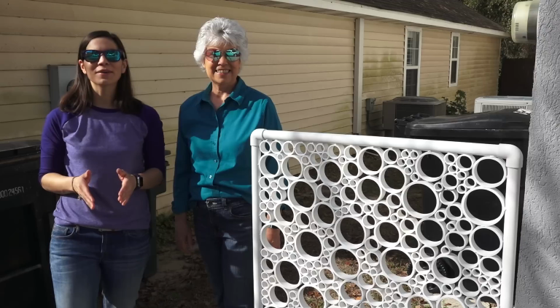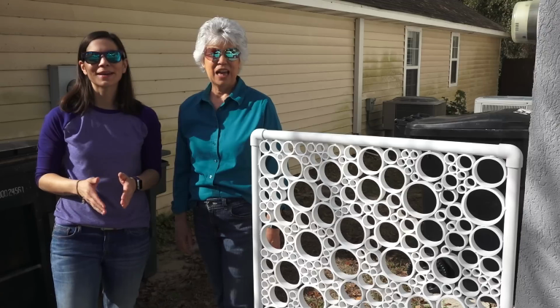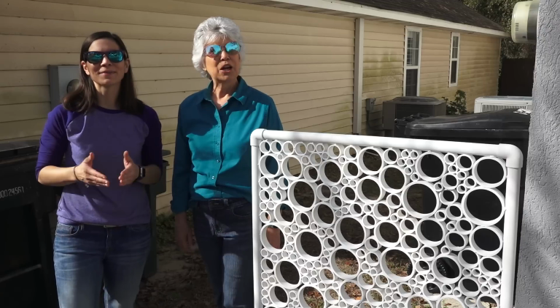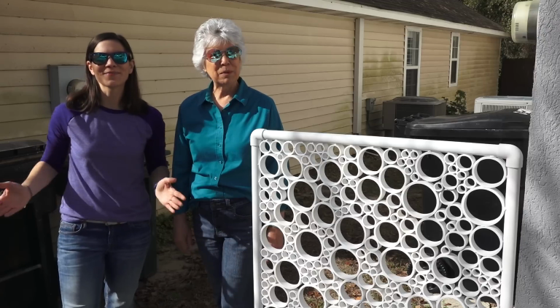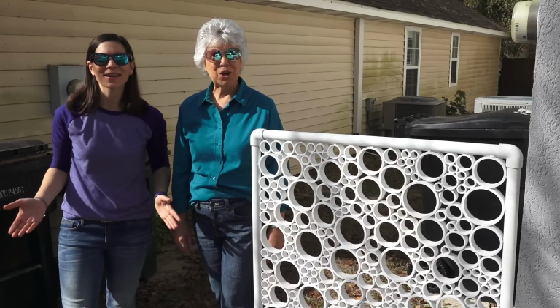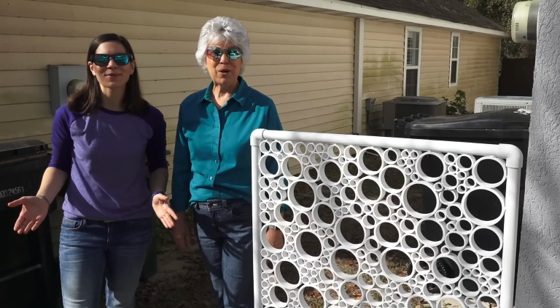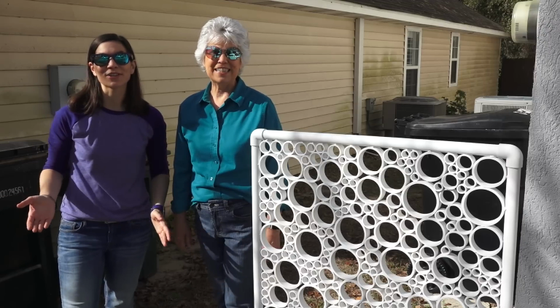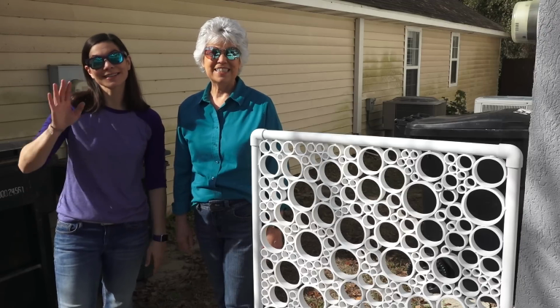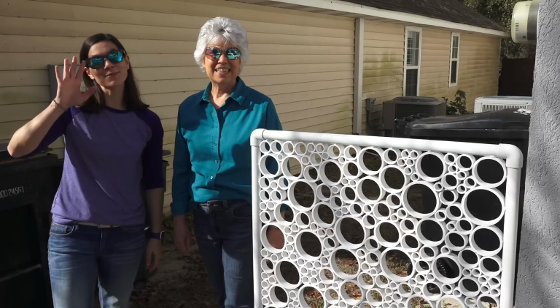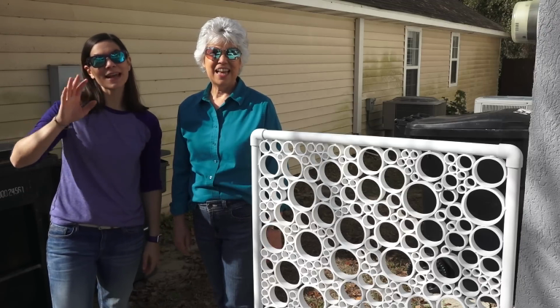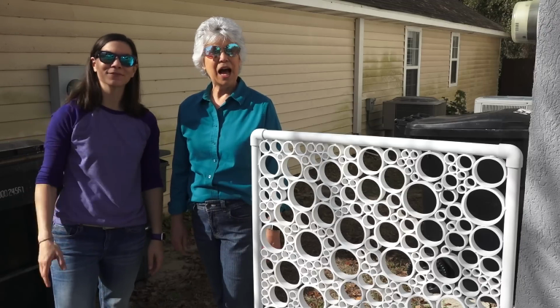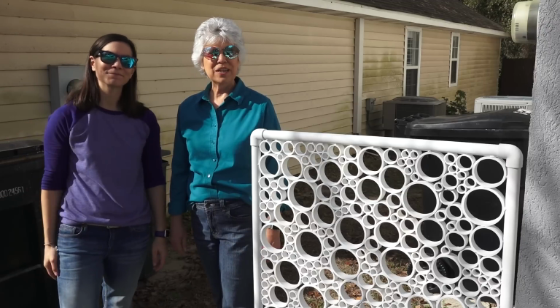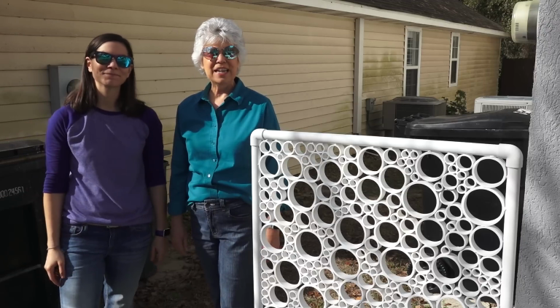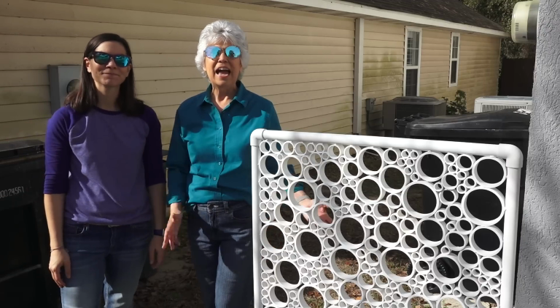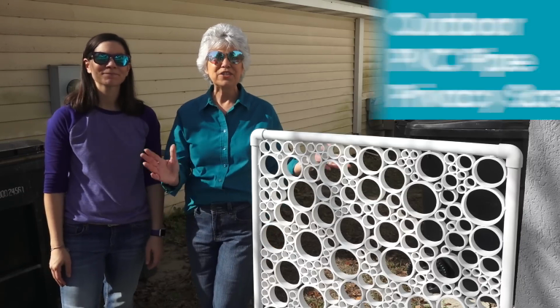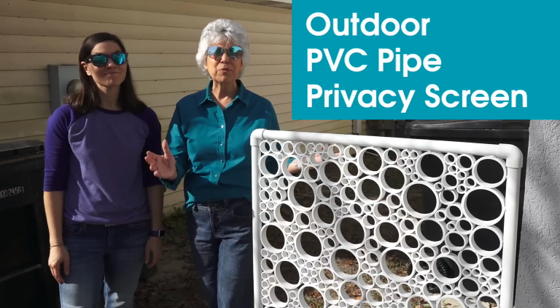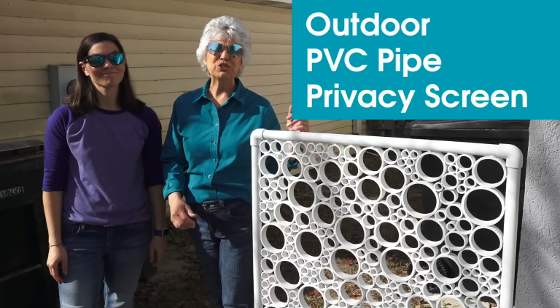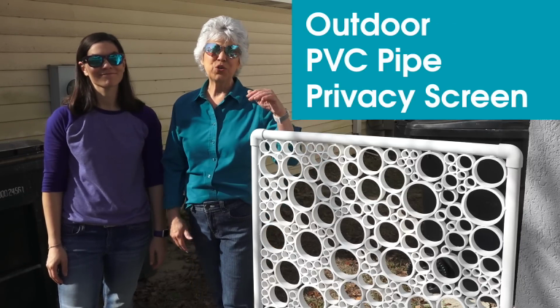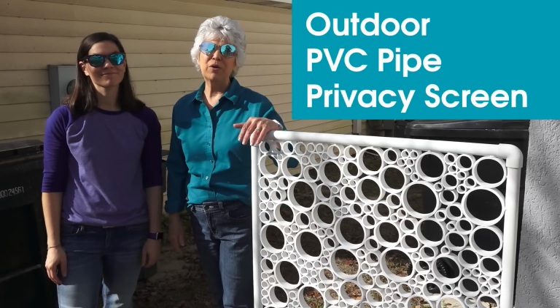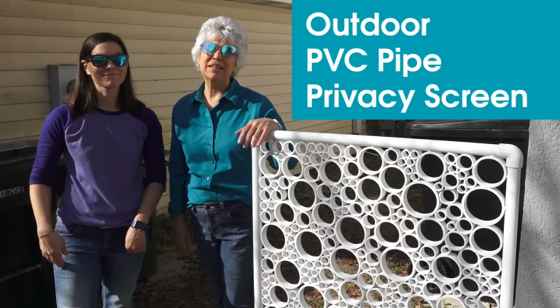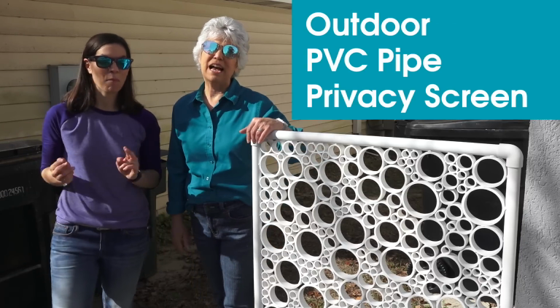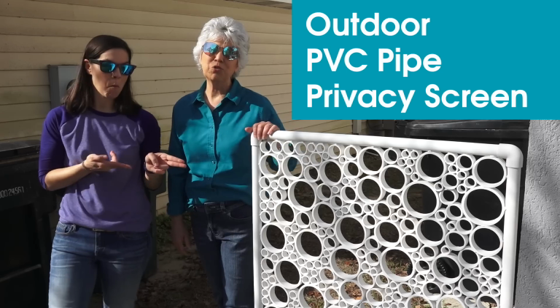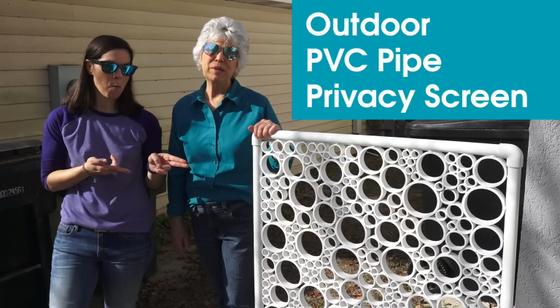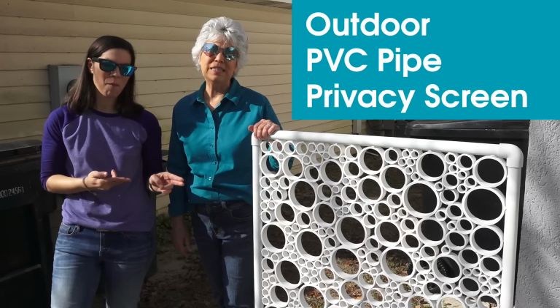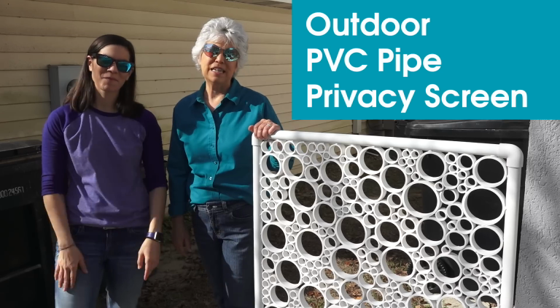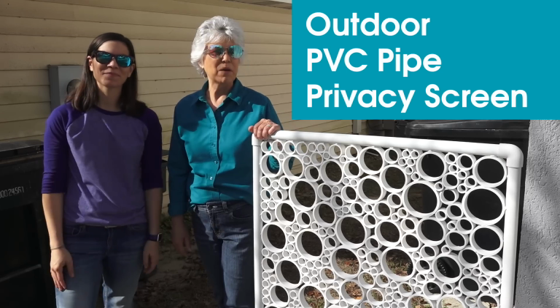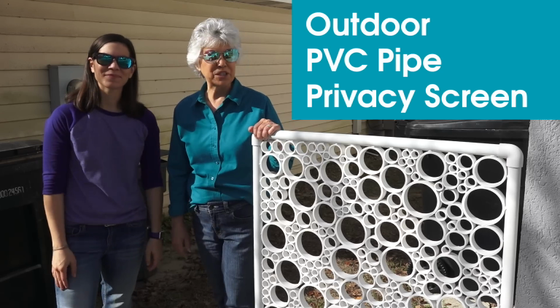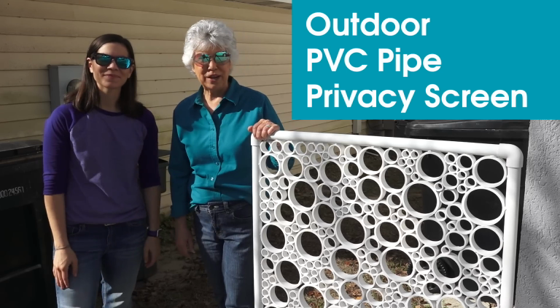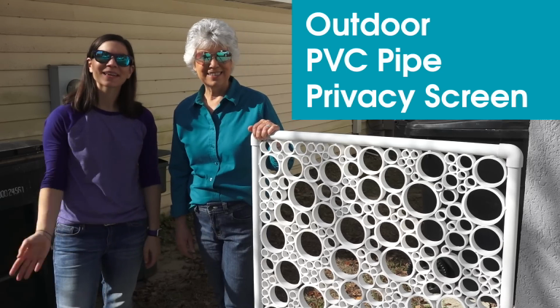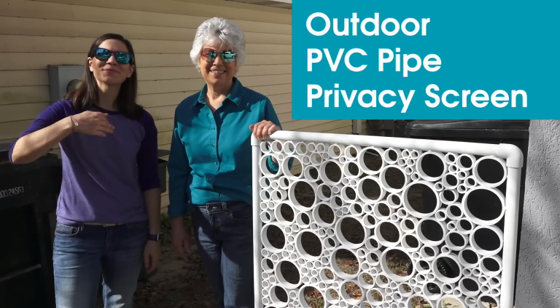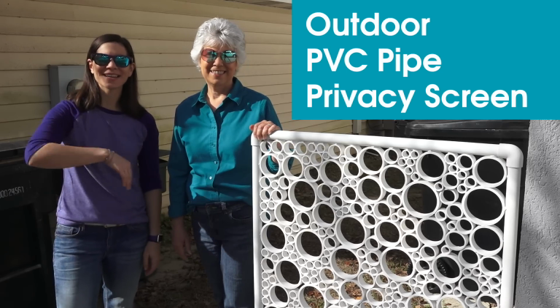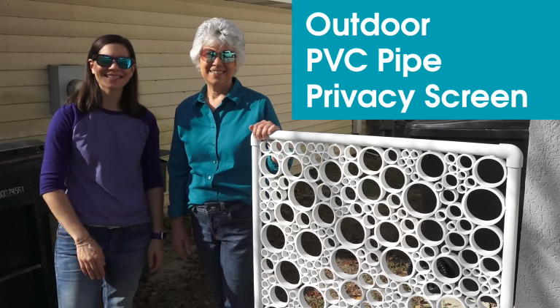Welcome to Mother Daughter Projects. I'm Steph. I'm Vicki and today we're going to show you how we made this outdoor PVC privacy screen. Come join us.